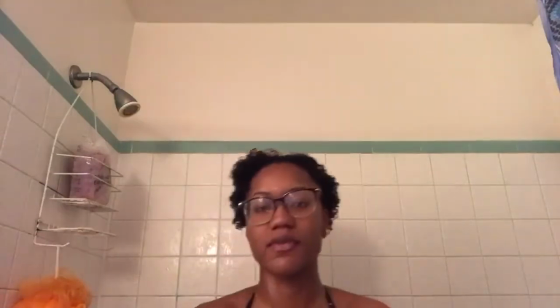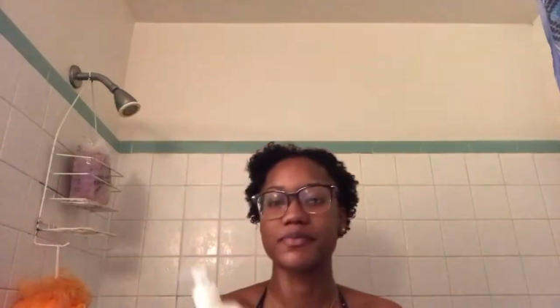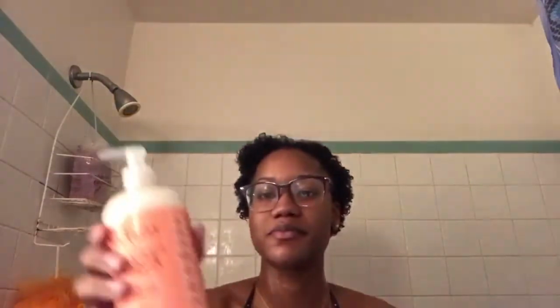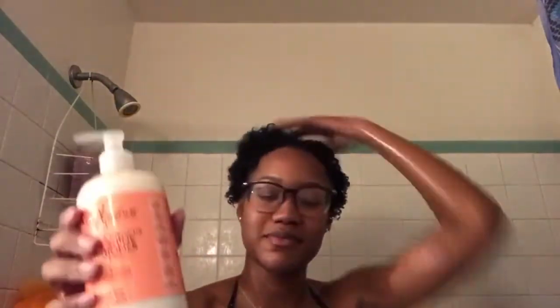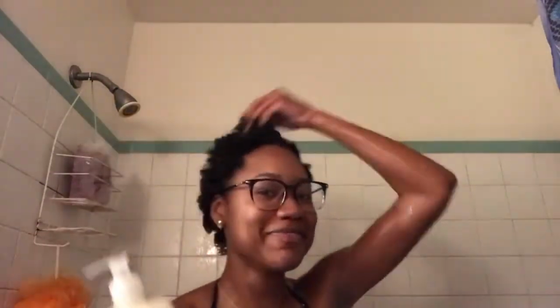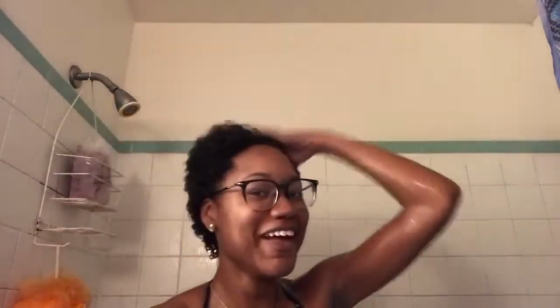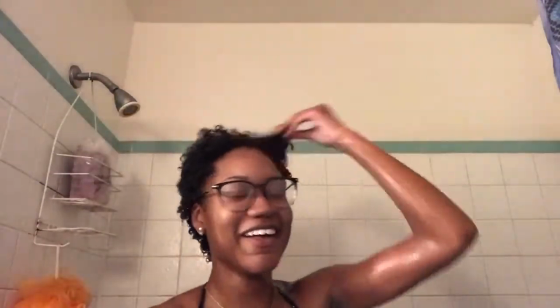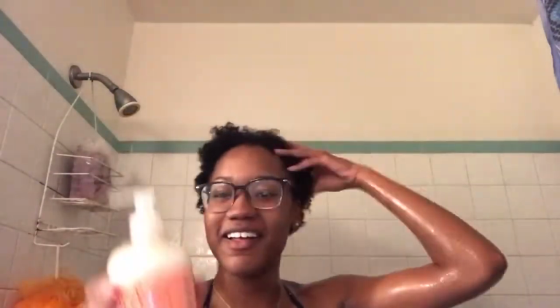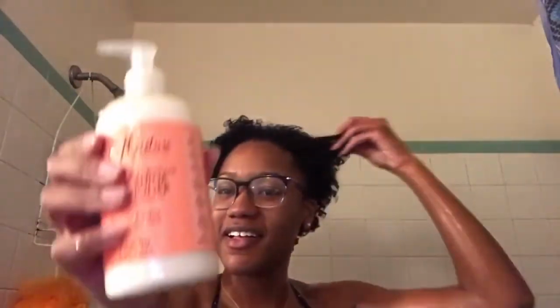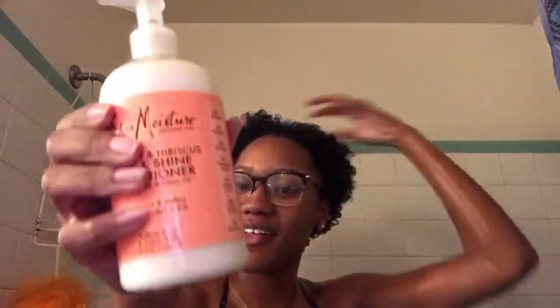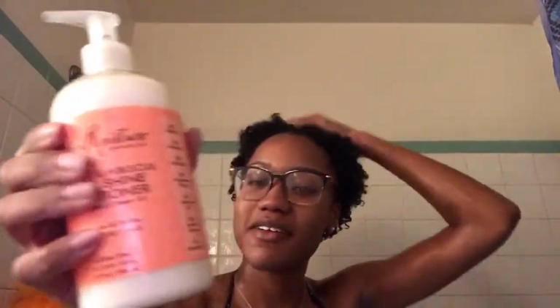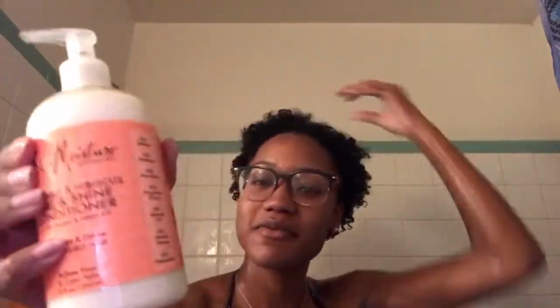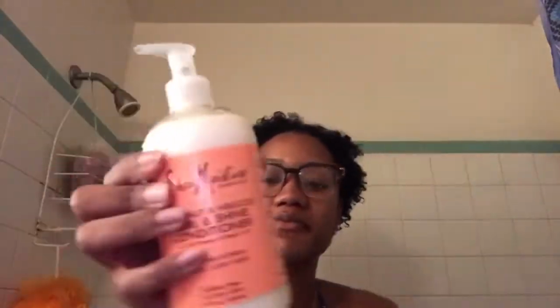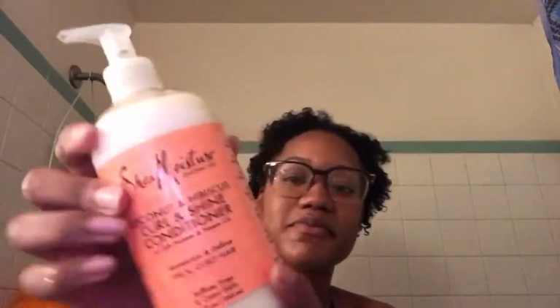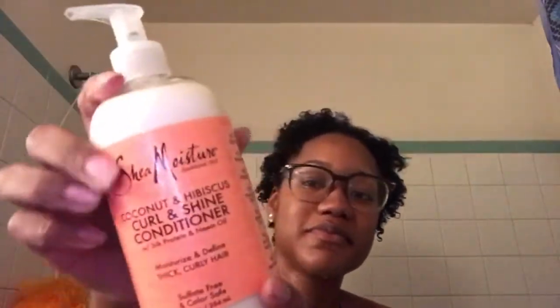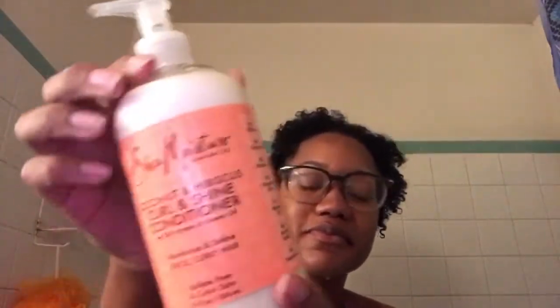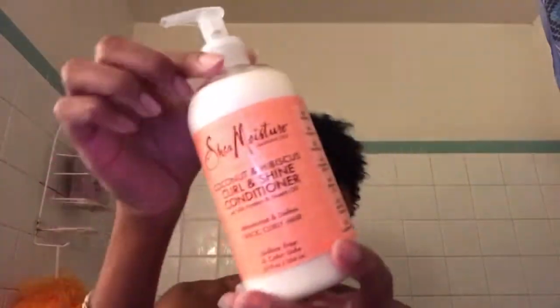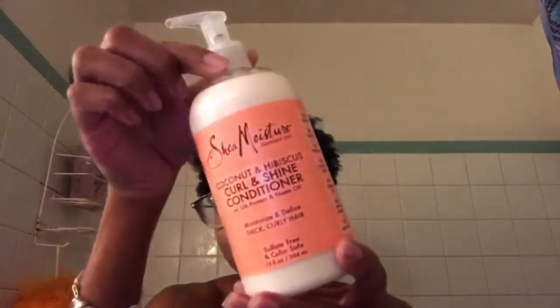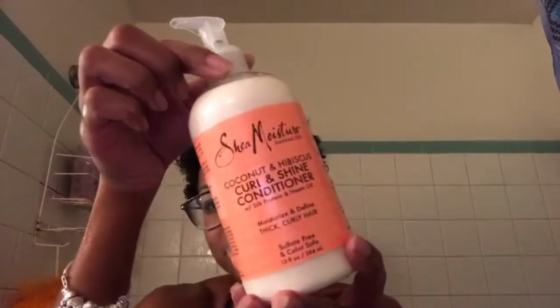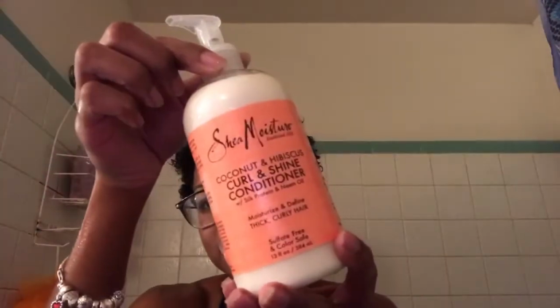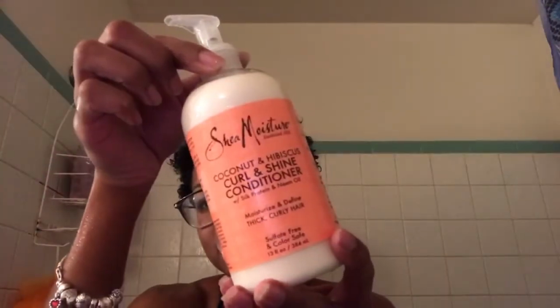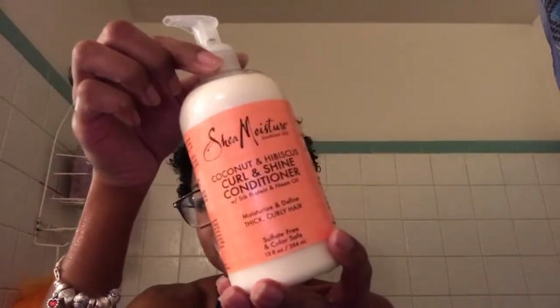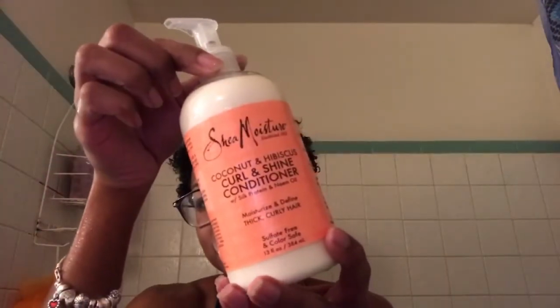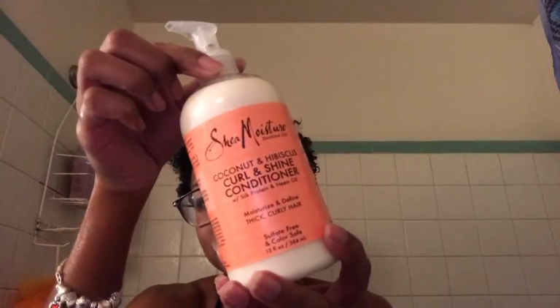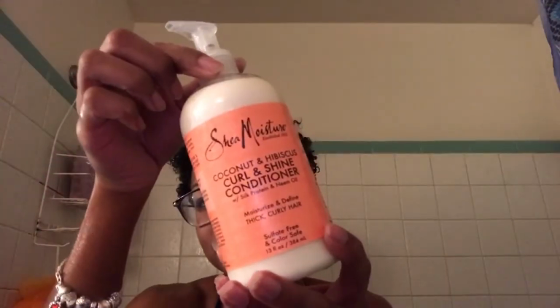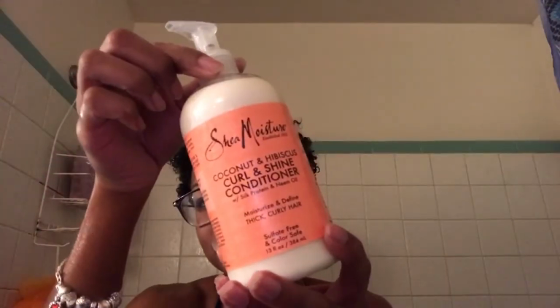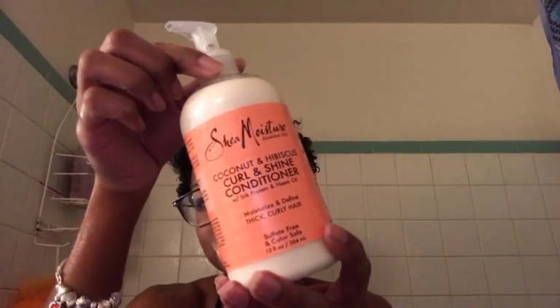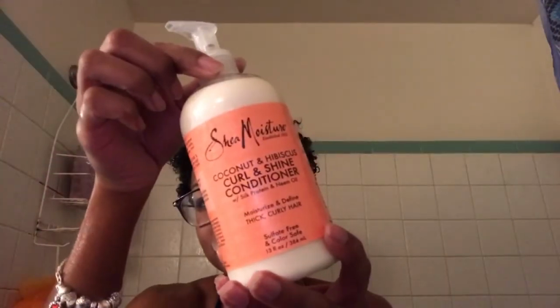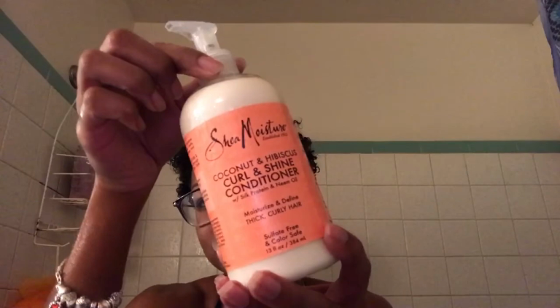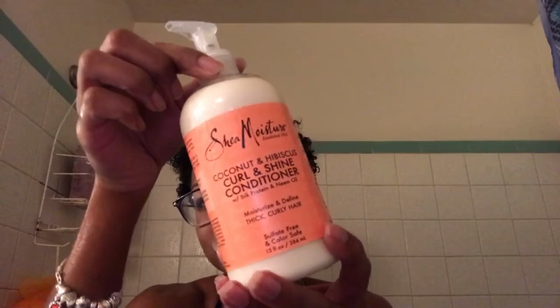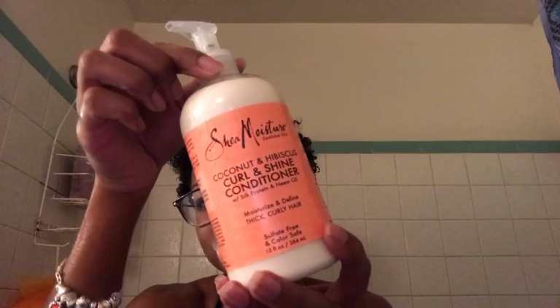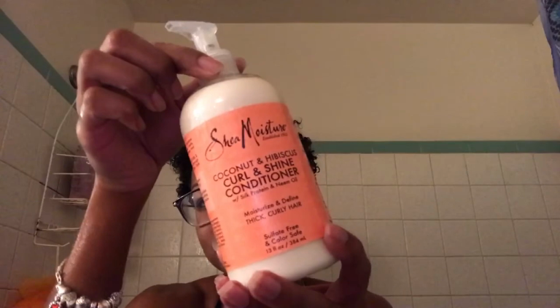So now that all of the shampoo is out, what I'm going to do is take my Shea Moisture conditioner and massage it into my head.